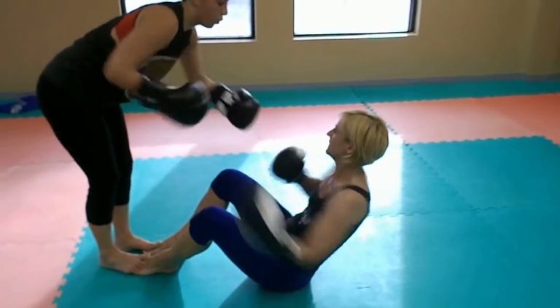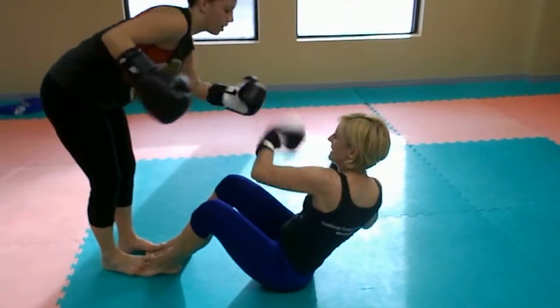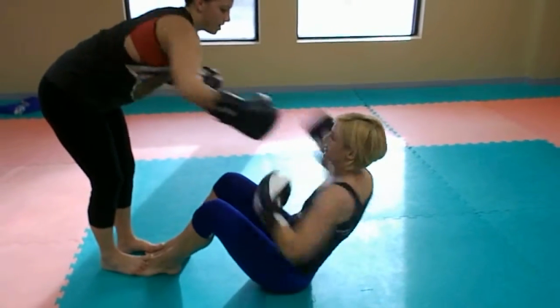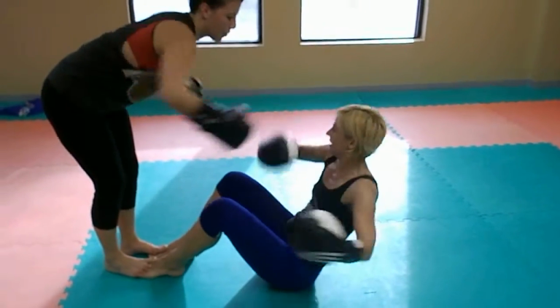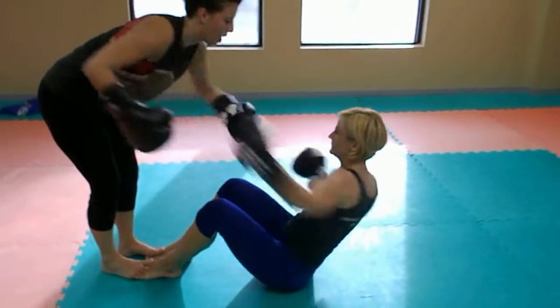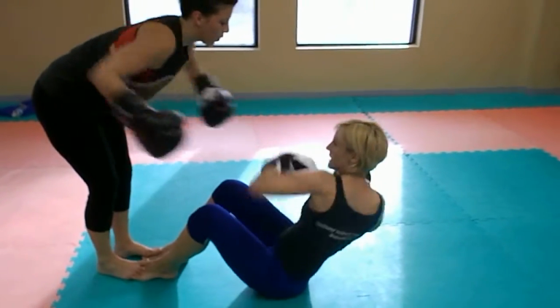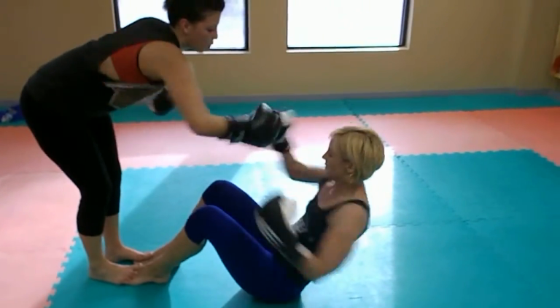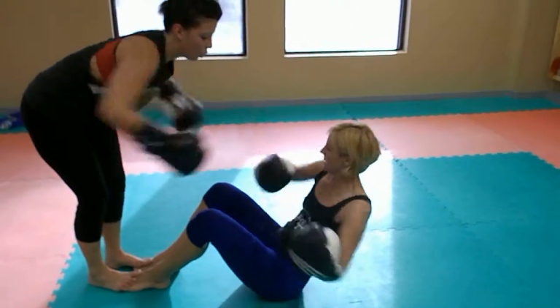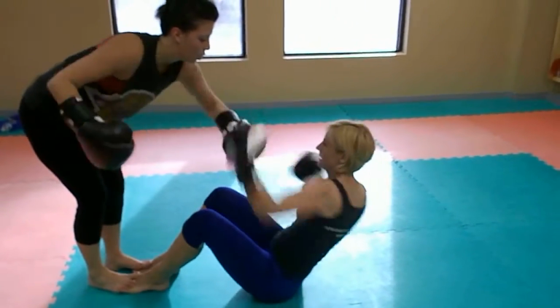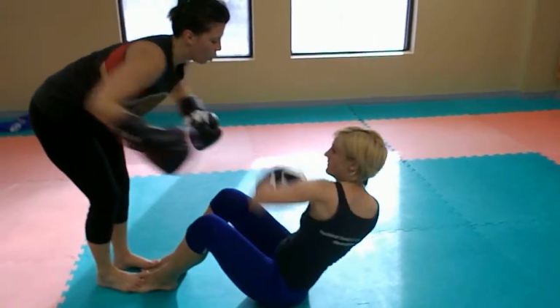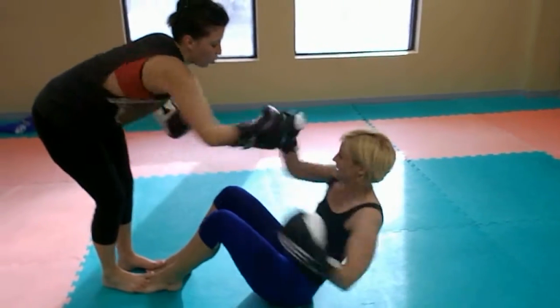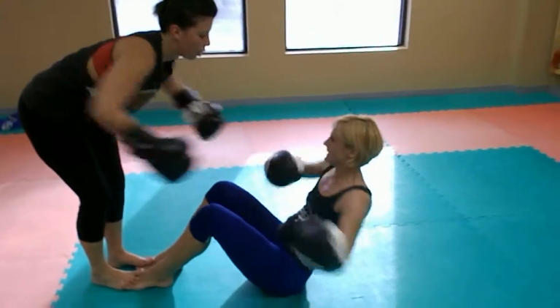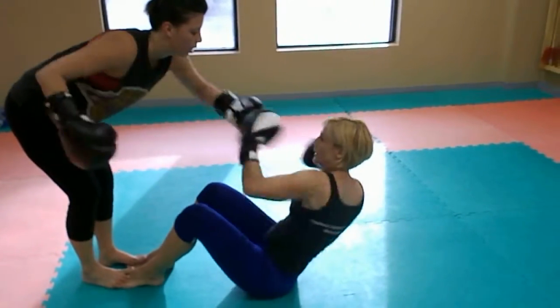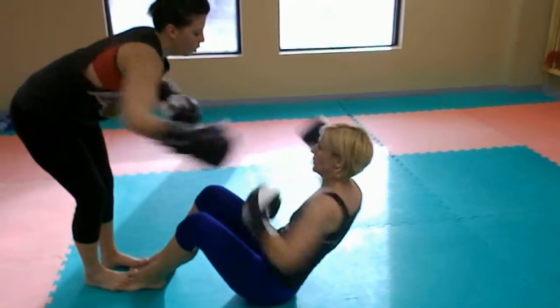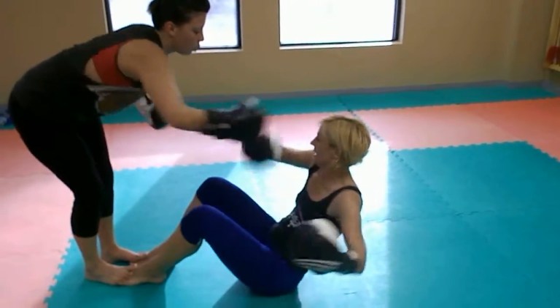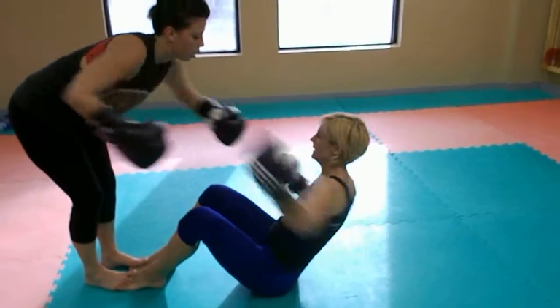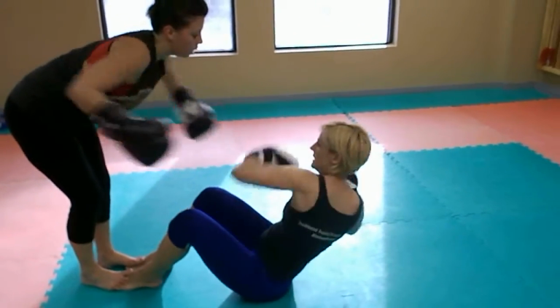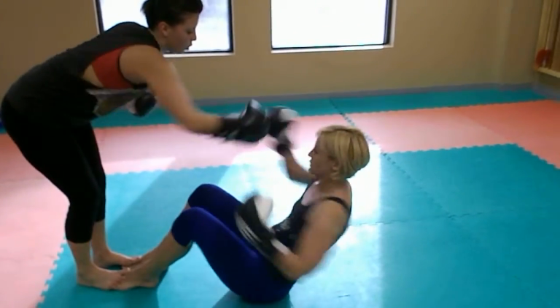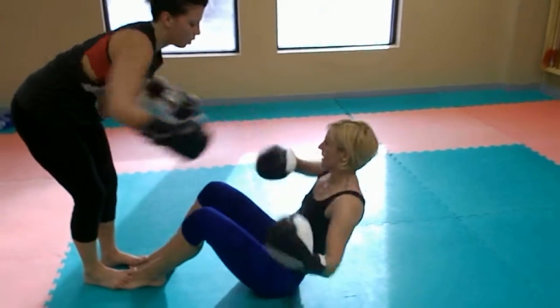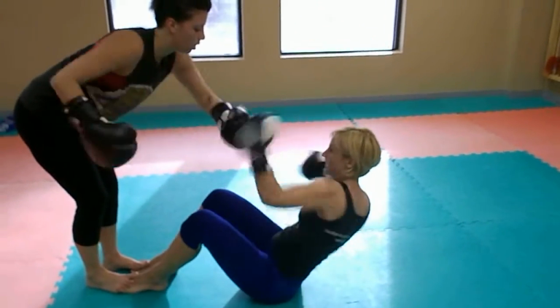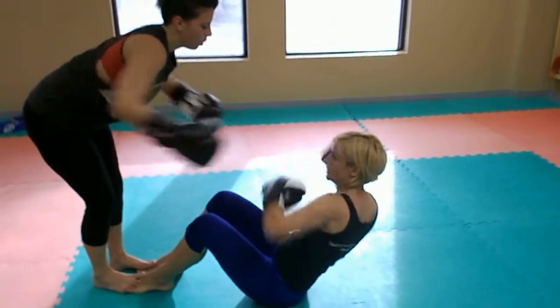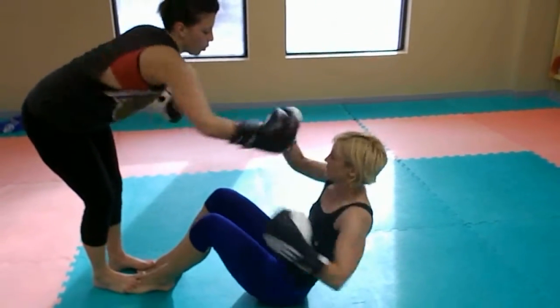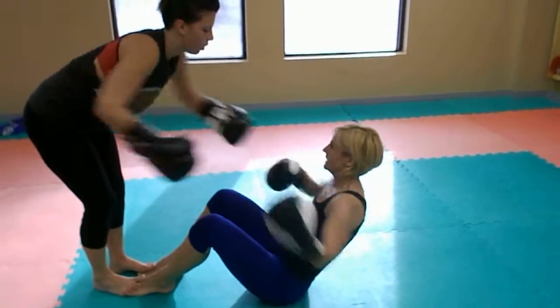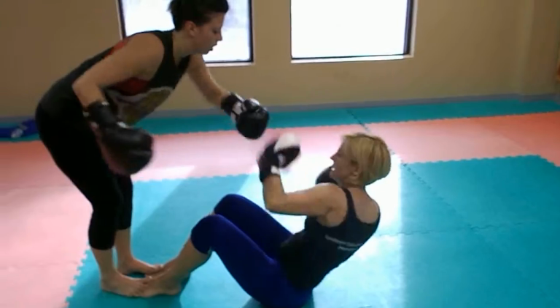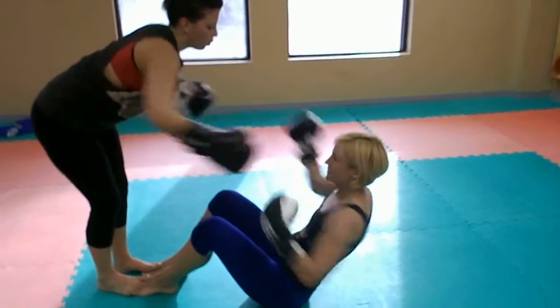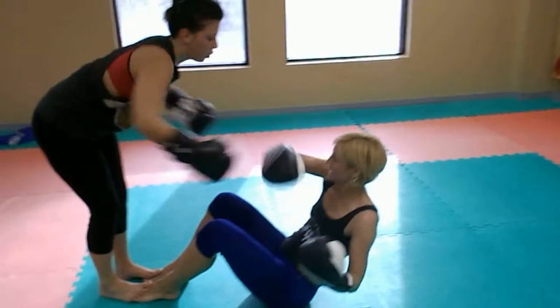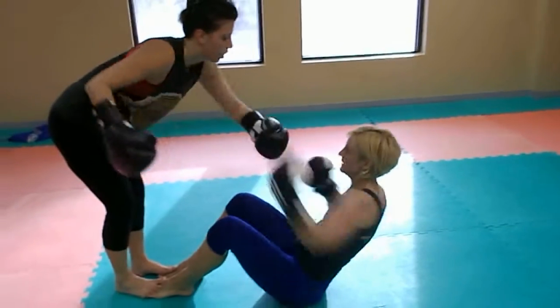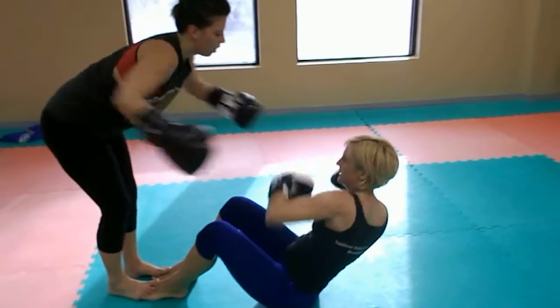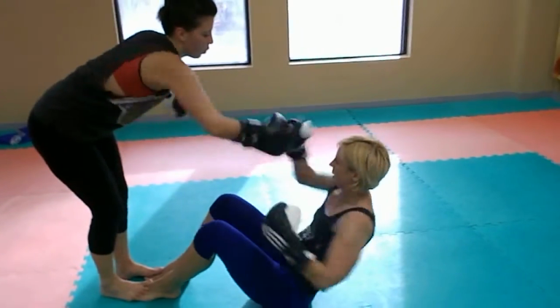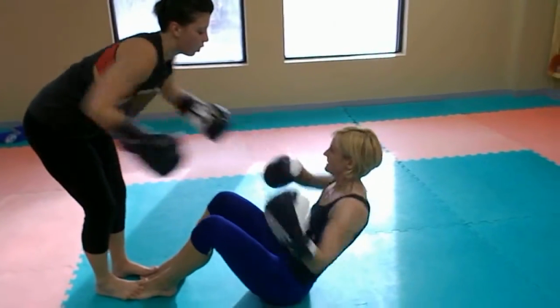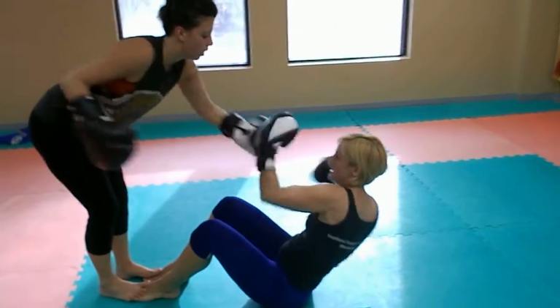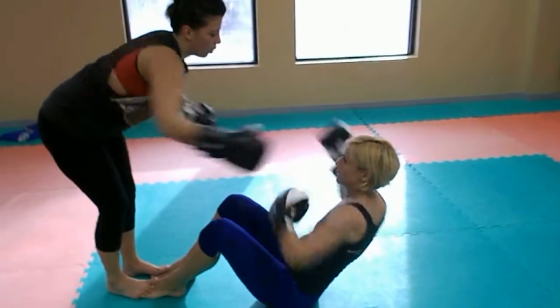Body twist, body twist. More speed, less power on the hands. Just more work on the speed and twist.